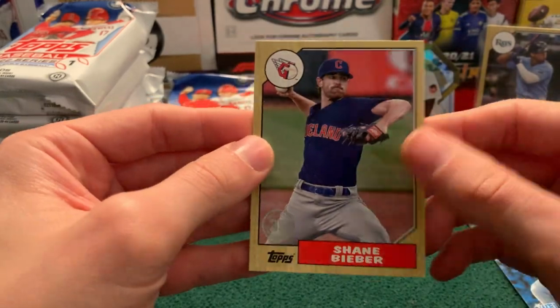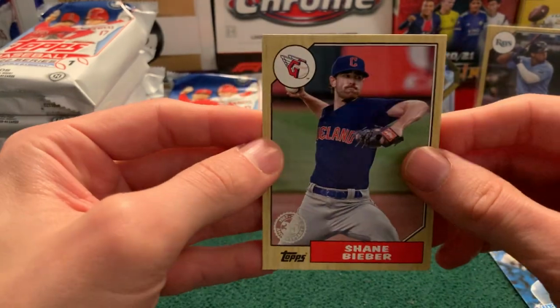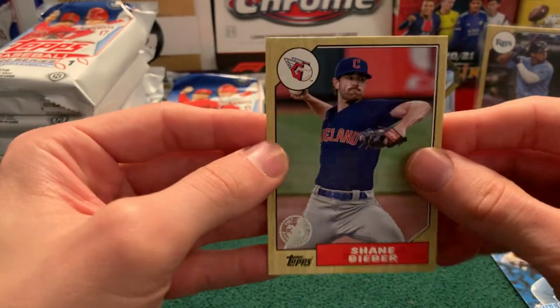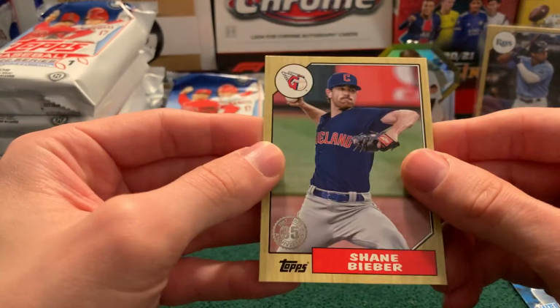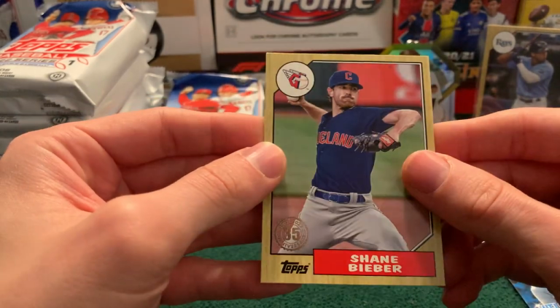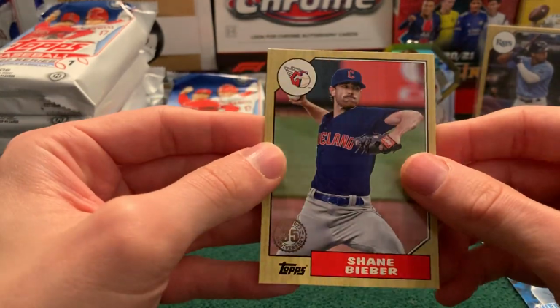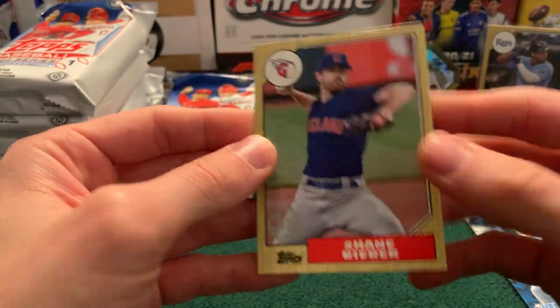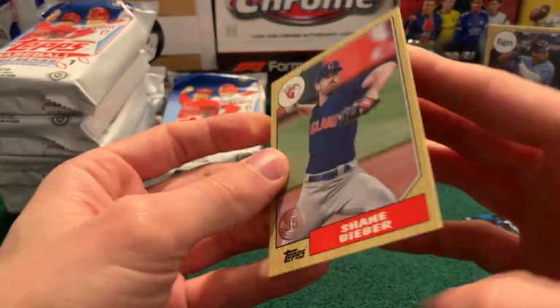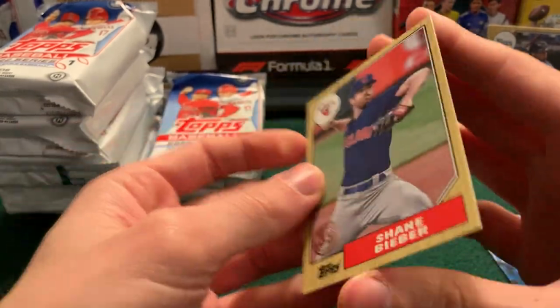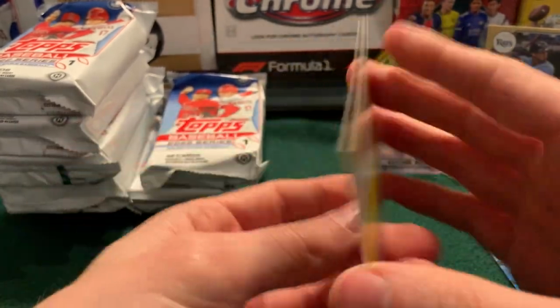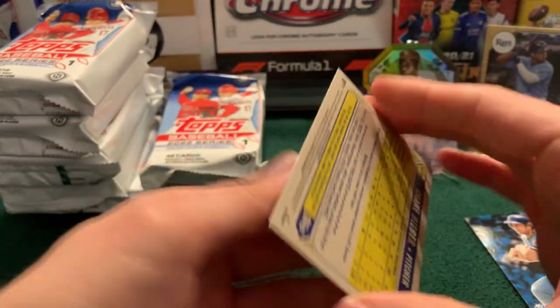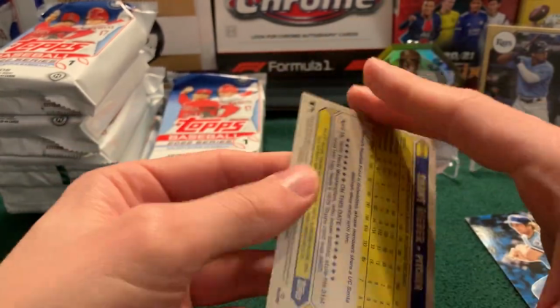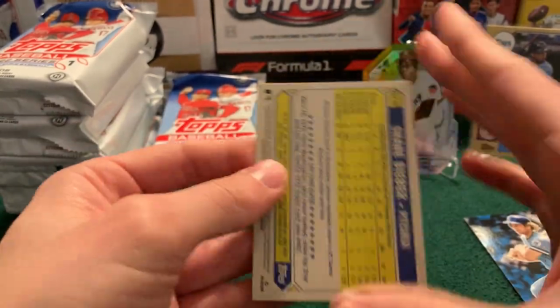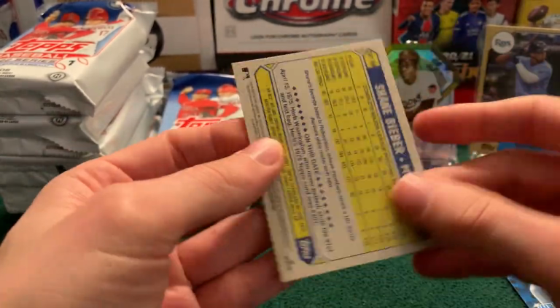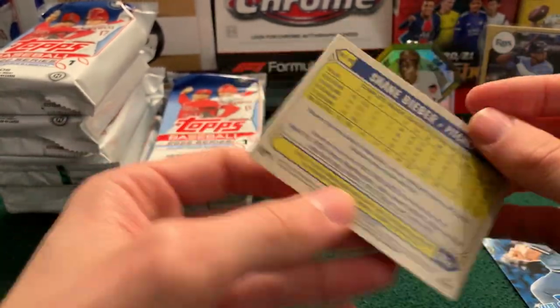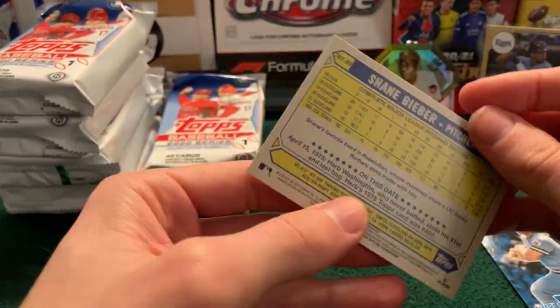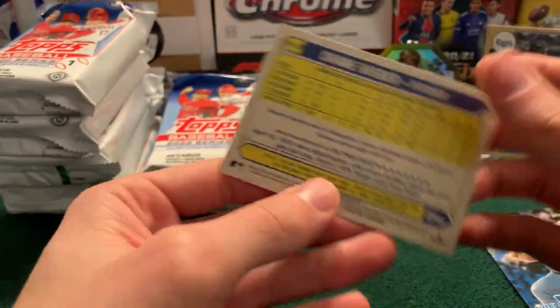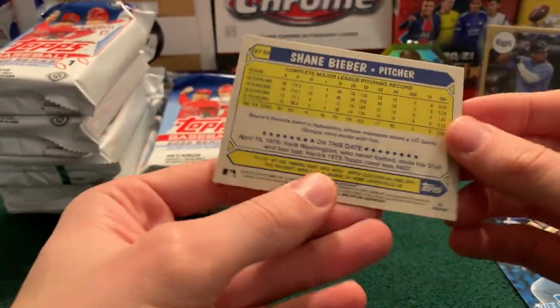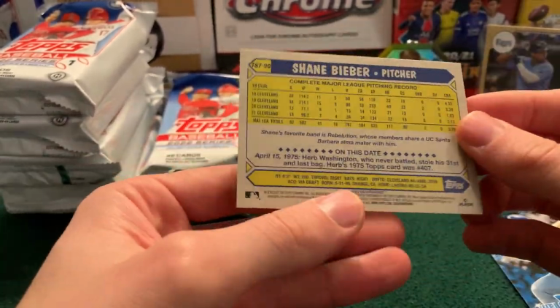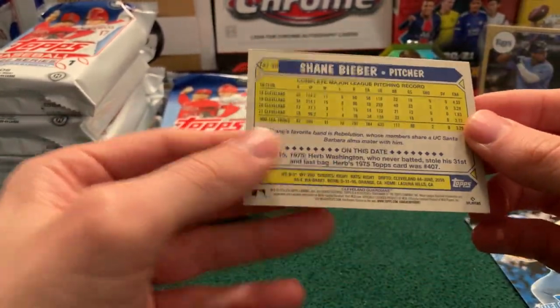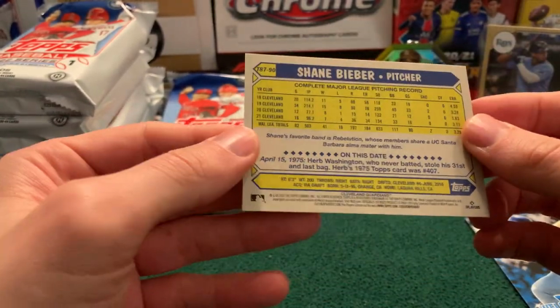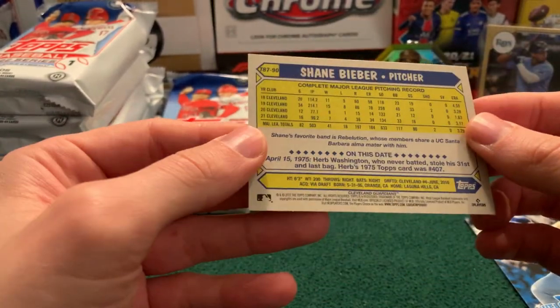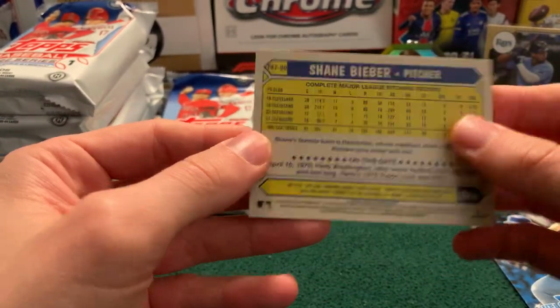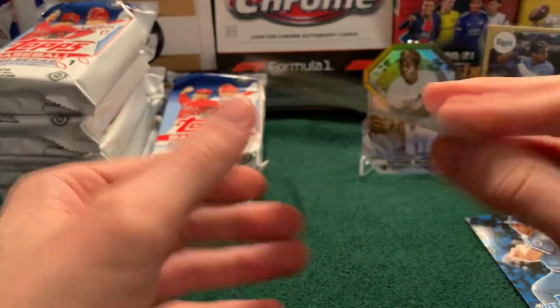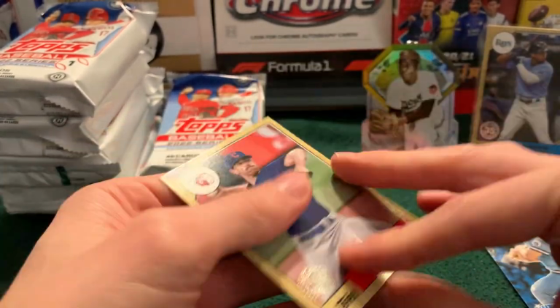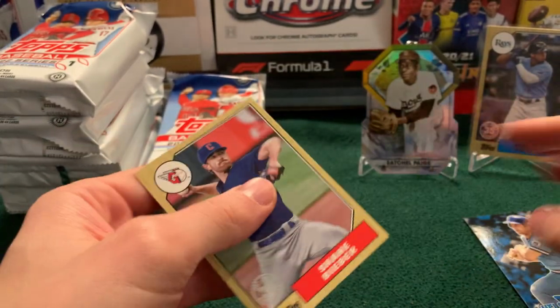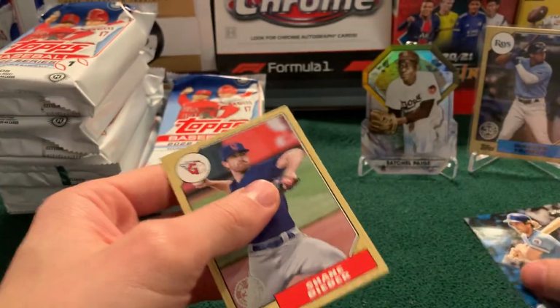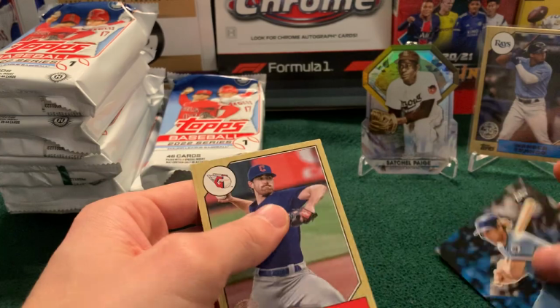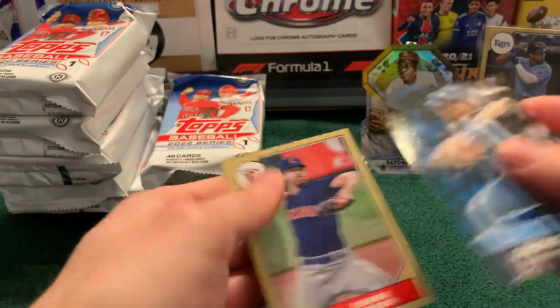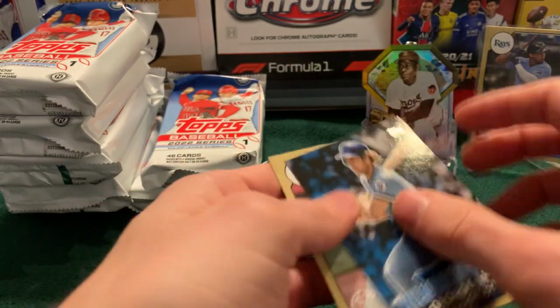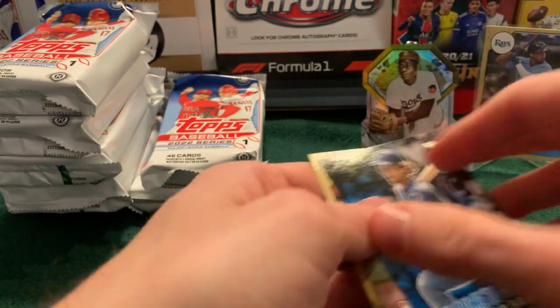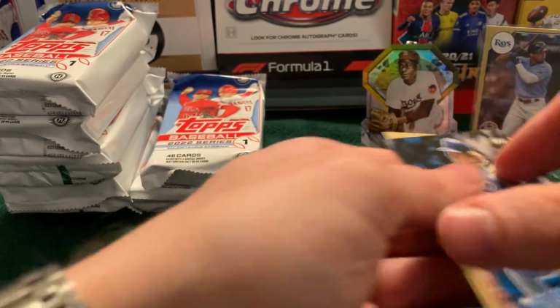Welcome to the Show insert for George Barrett, and then a Shane Bieber for the newly minted Guardians on the 1987 set.